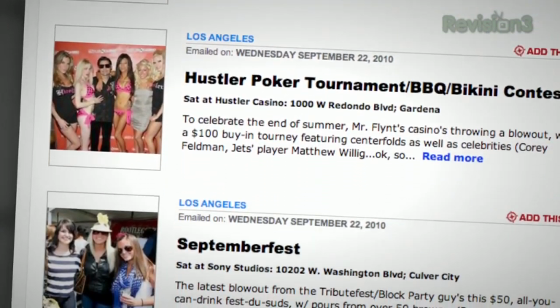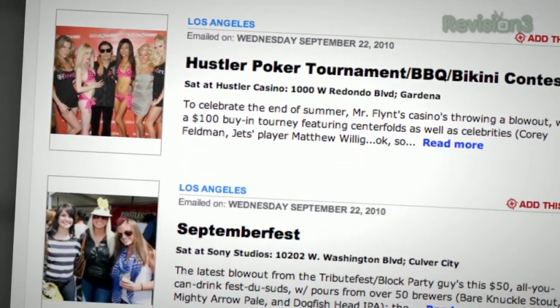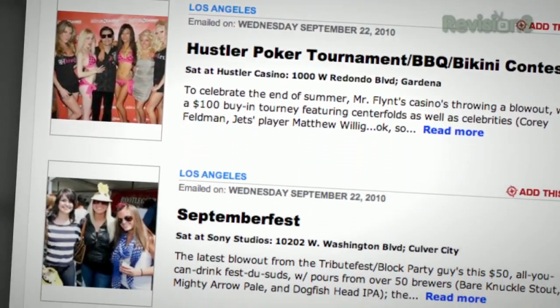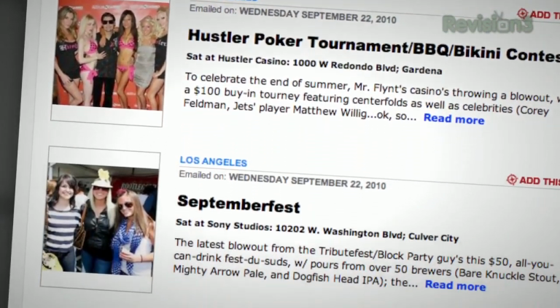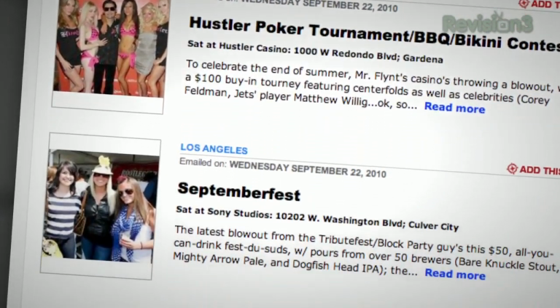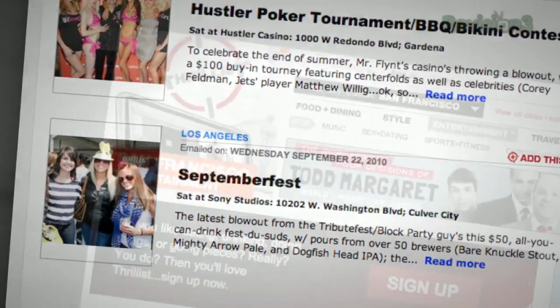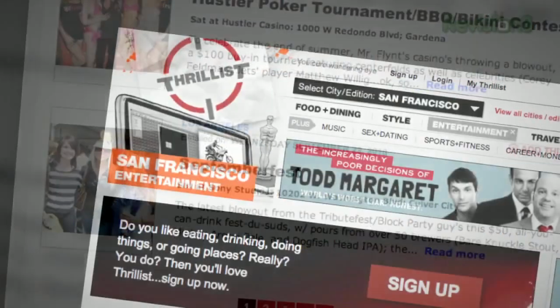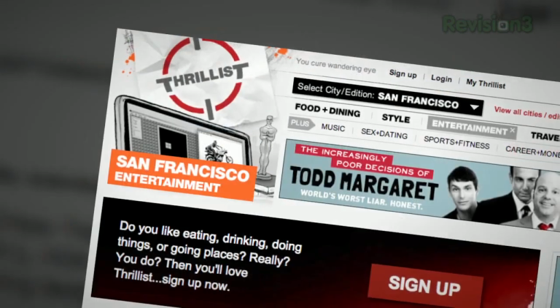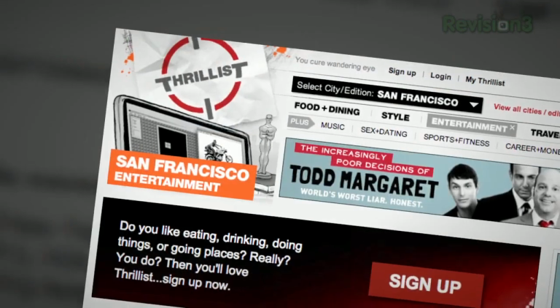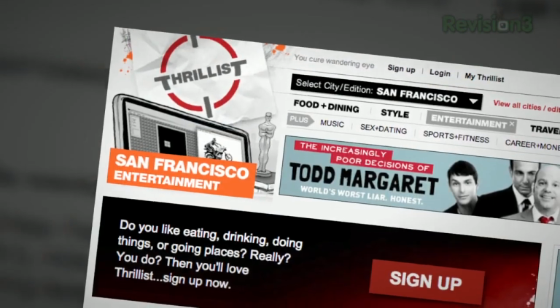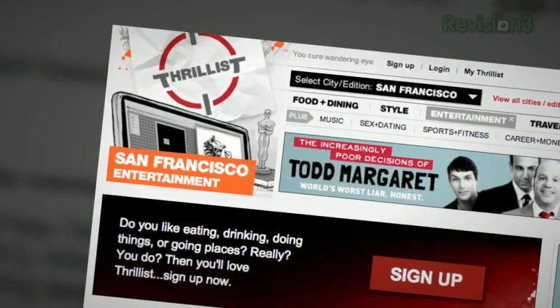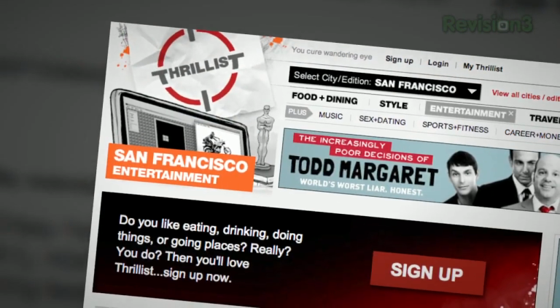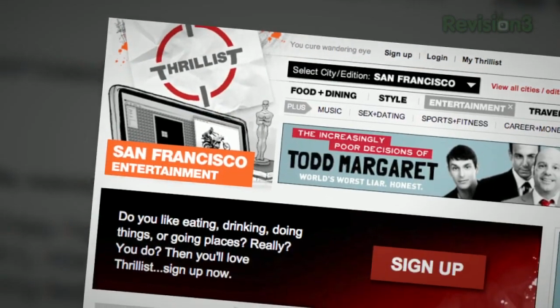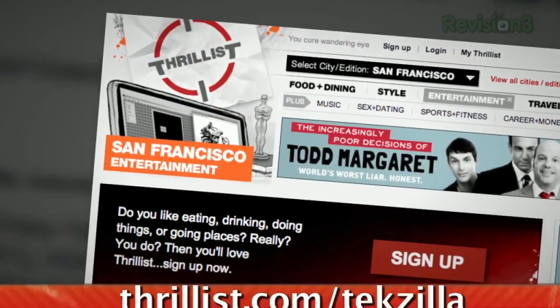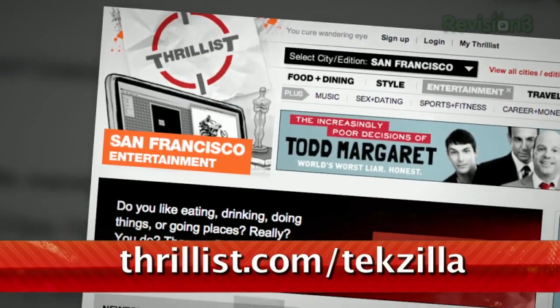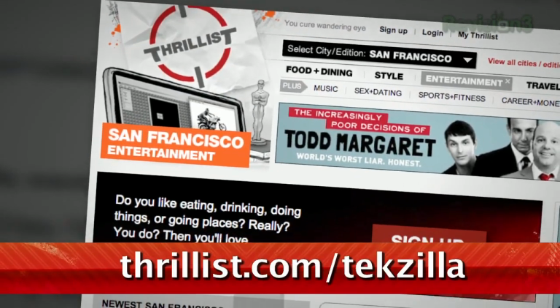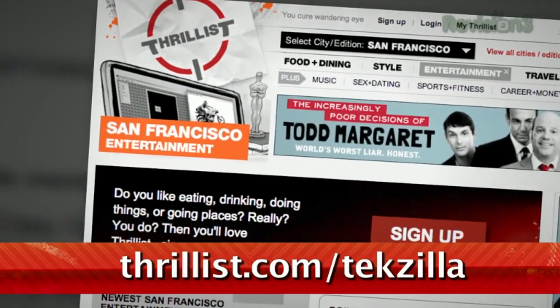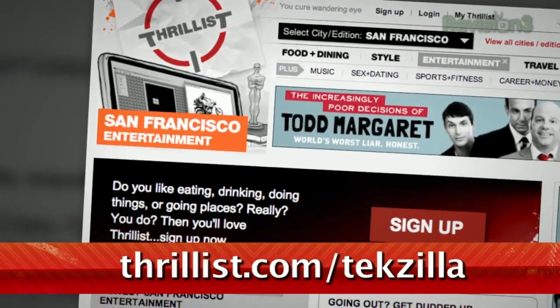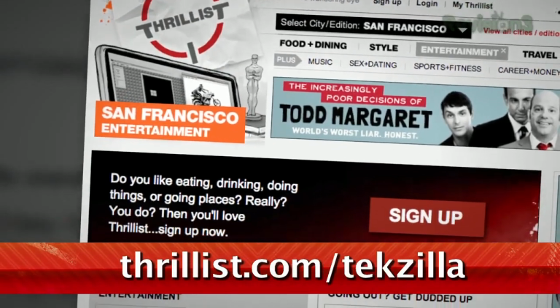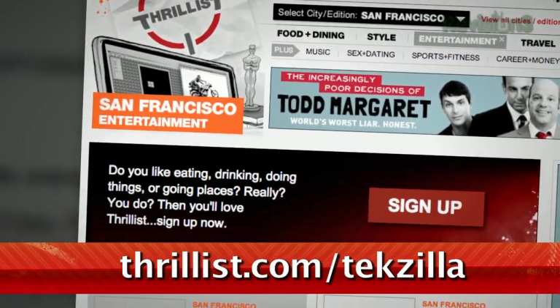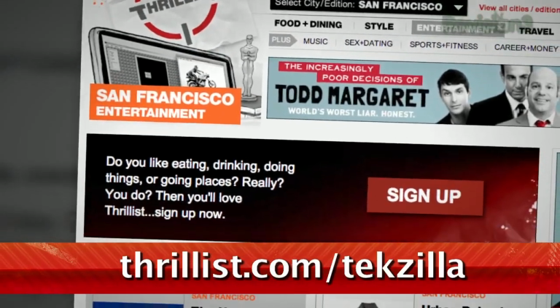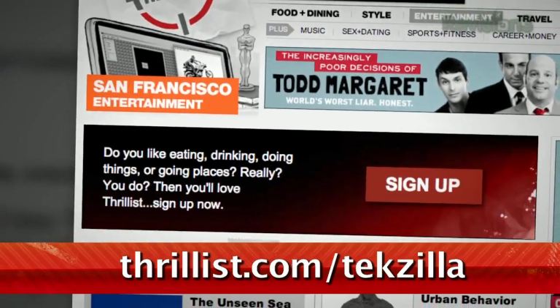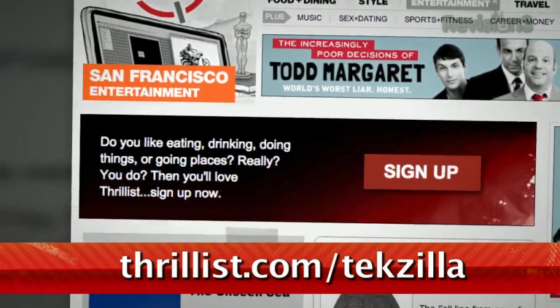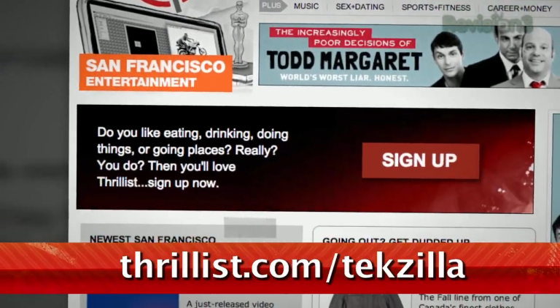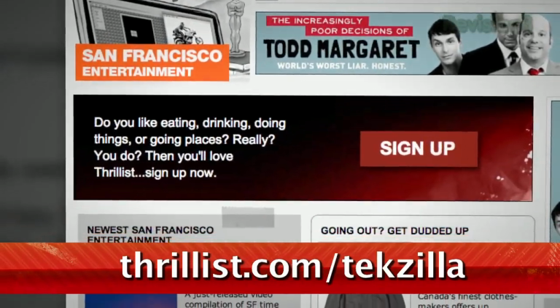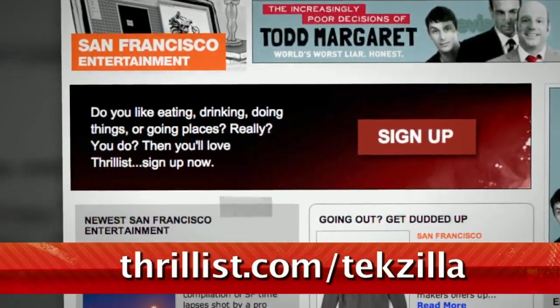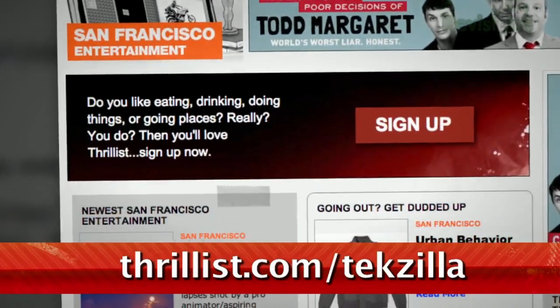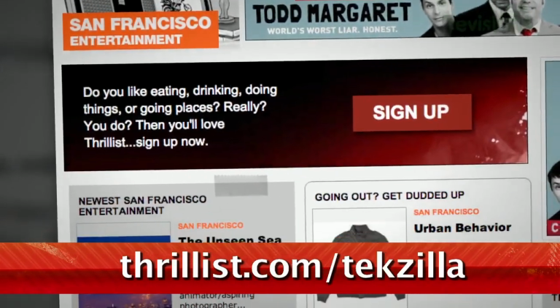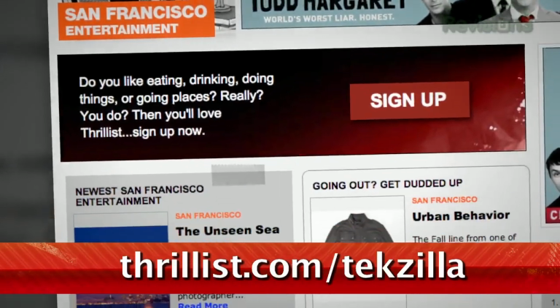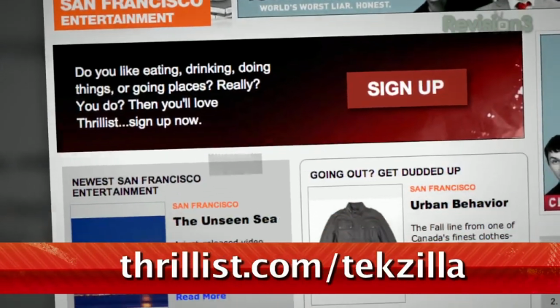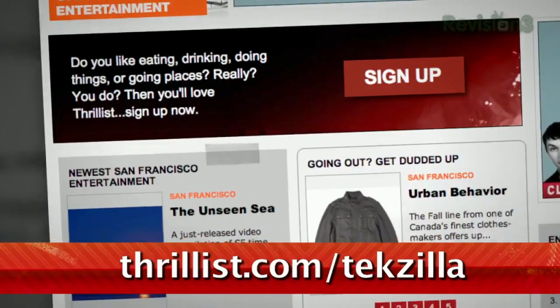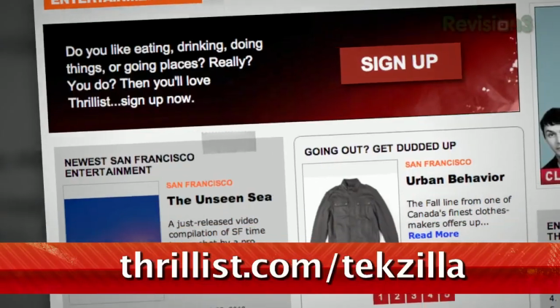Whatever it is, they promise it won't suck. Hit up Thrillist.com/techzilla and you'll start getting Thrillist's sweet, sweet knowledge right away.